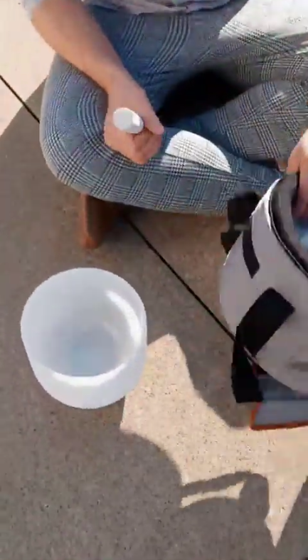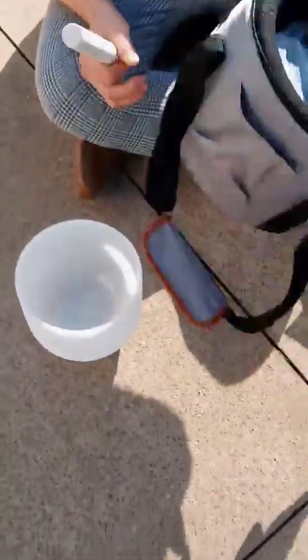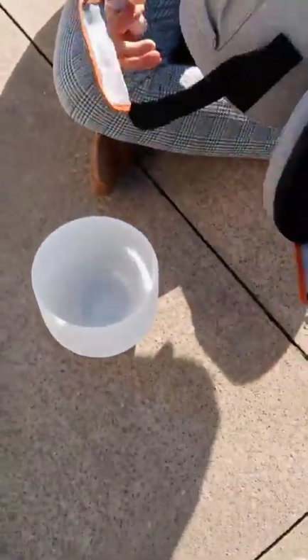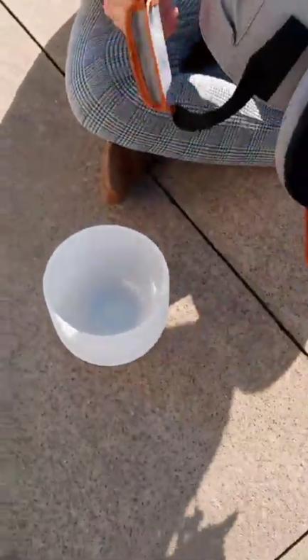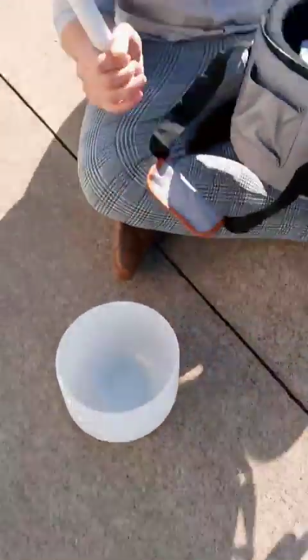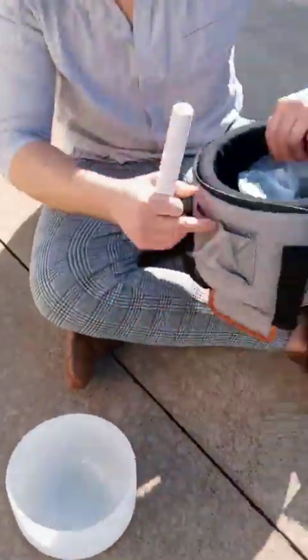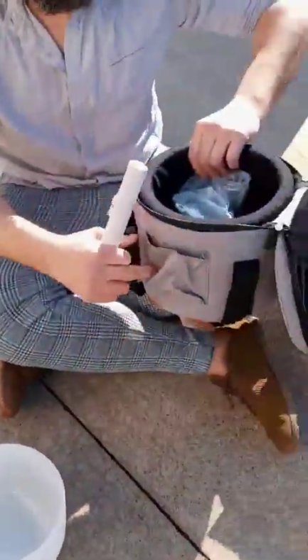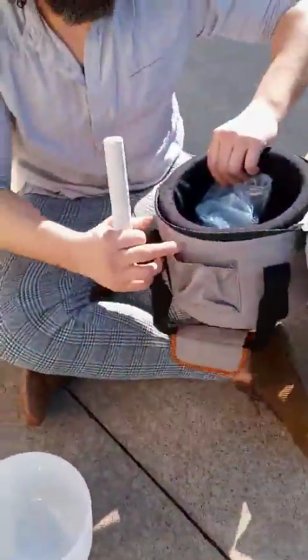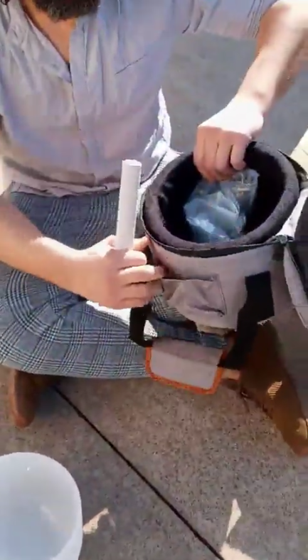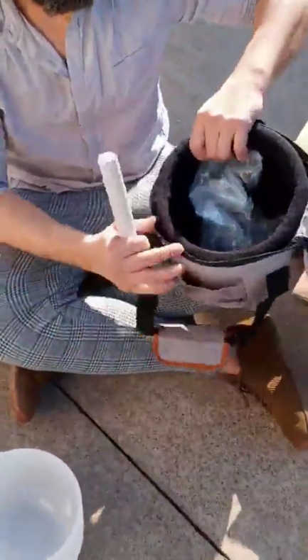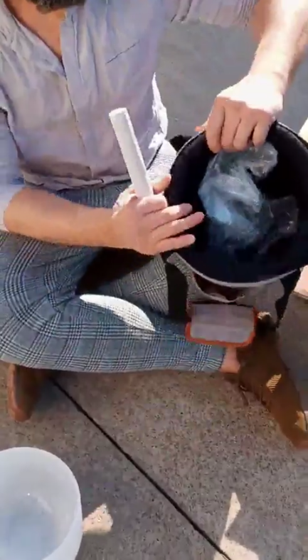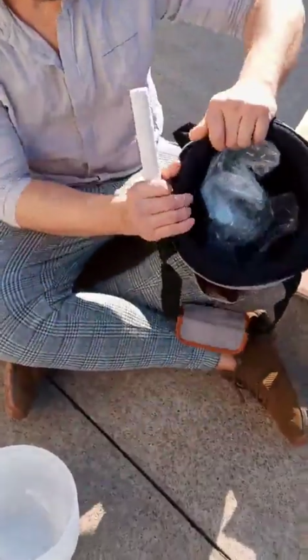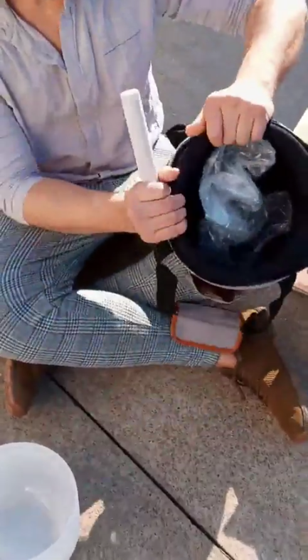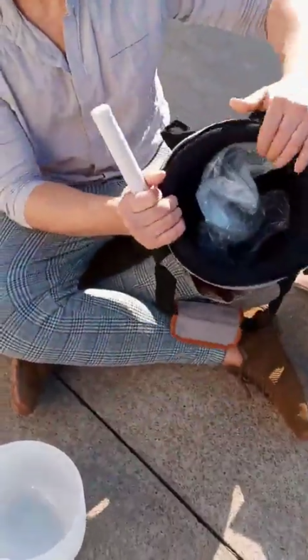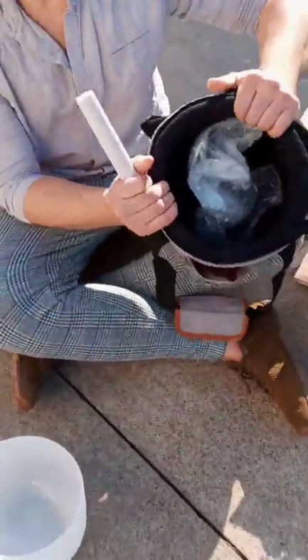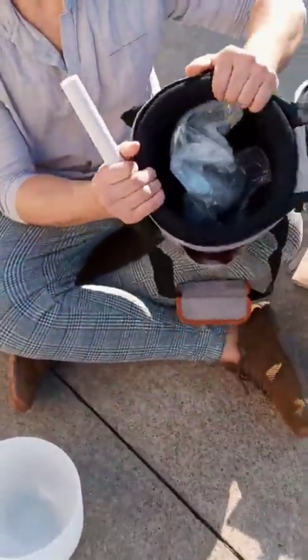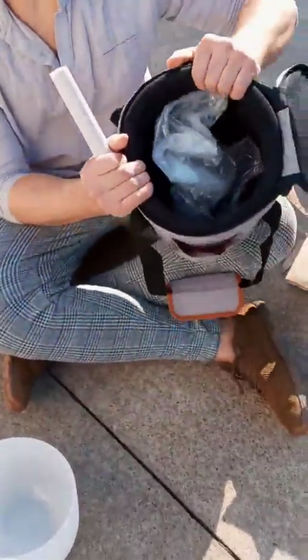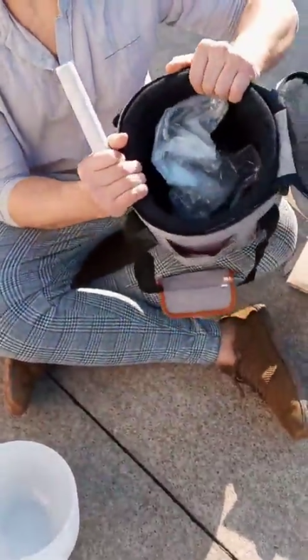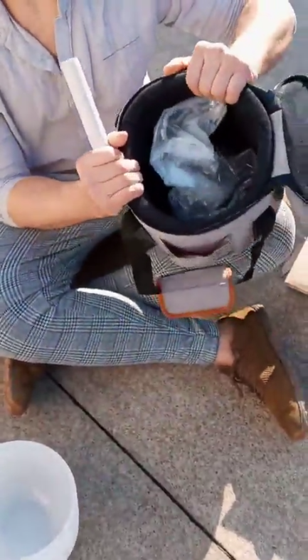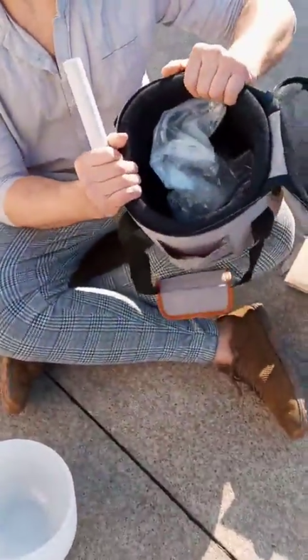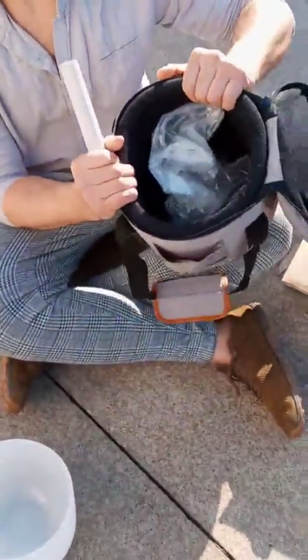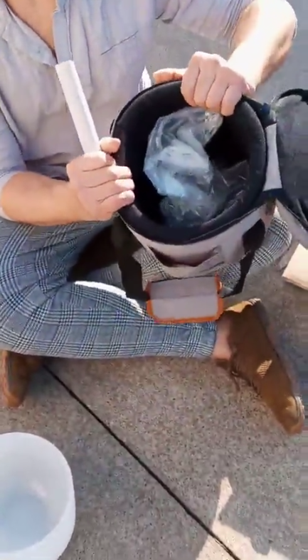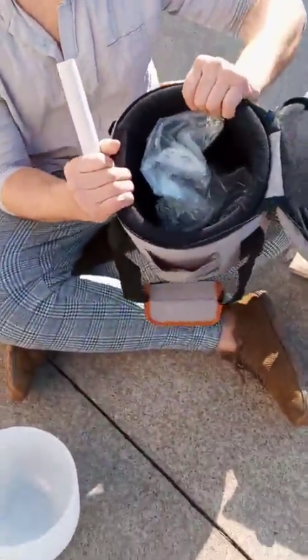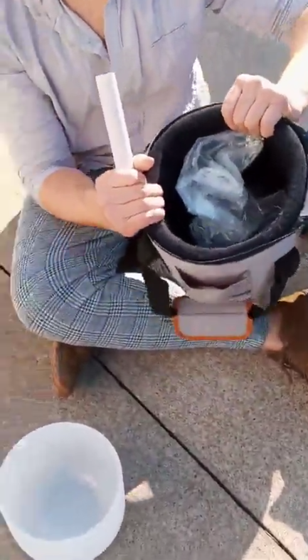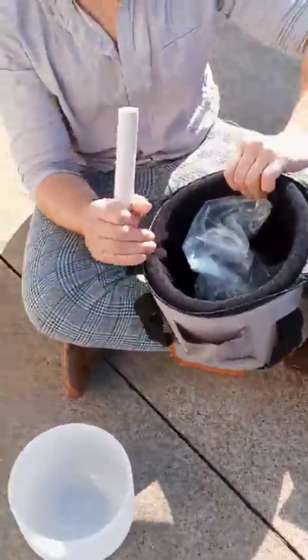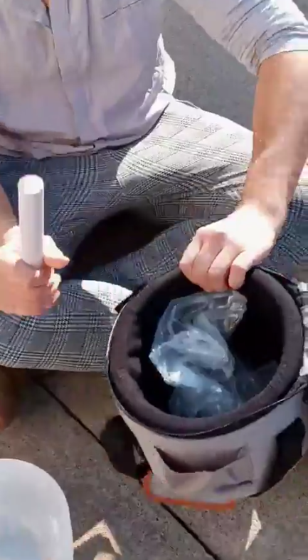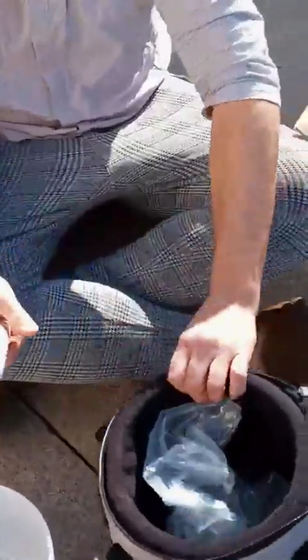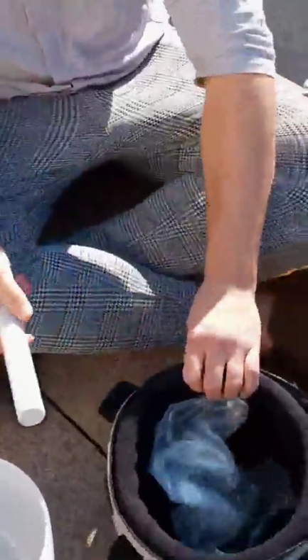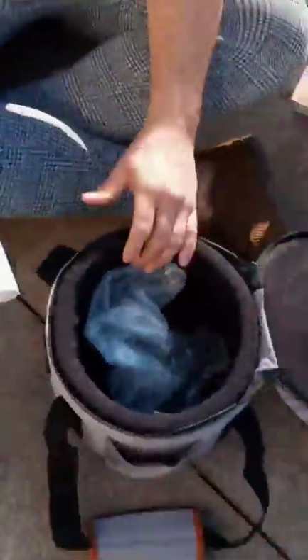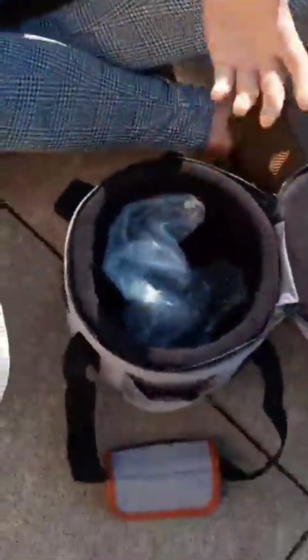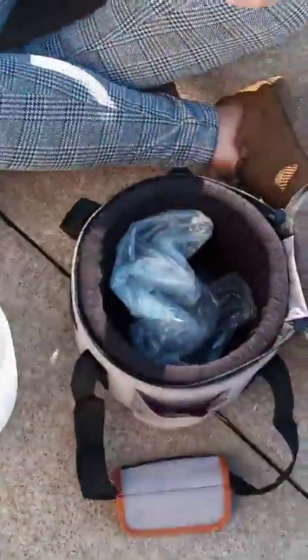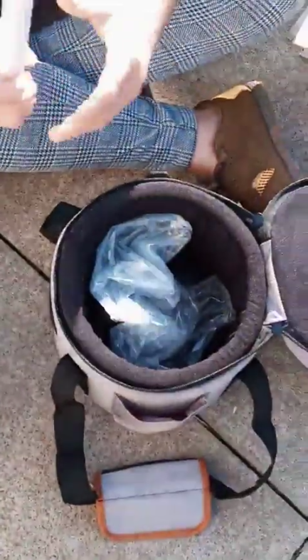There's a side pocket here. There's a lot of padding. This is a great carry case. That's it.